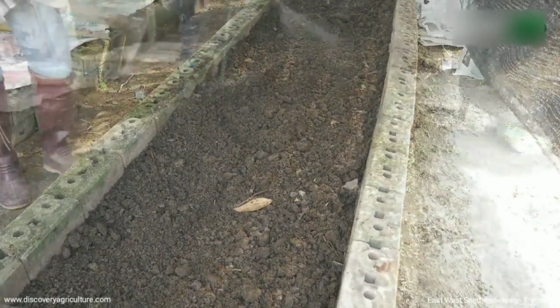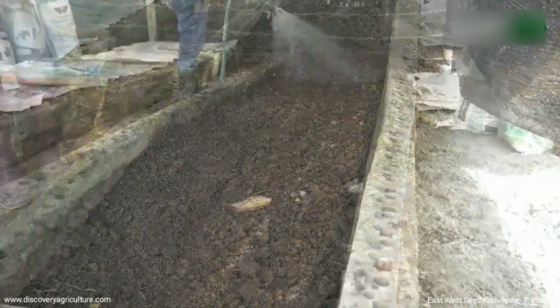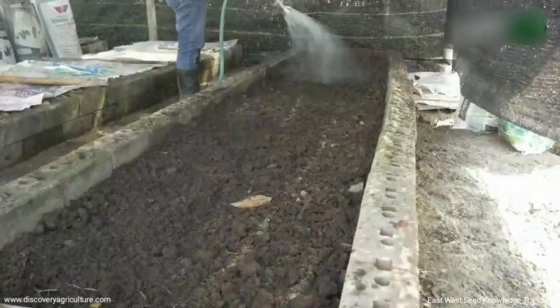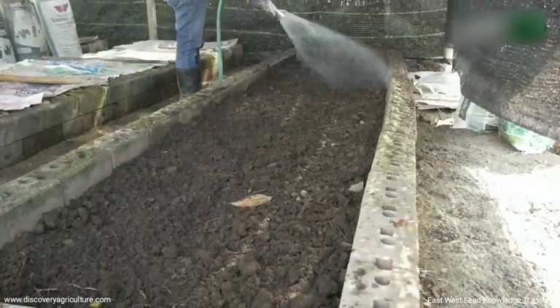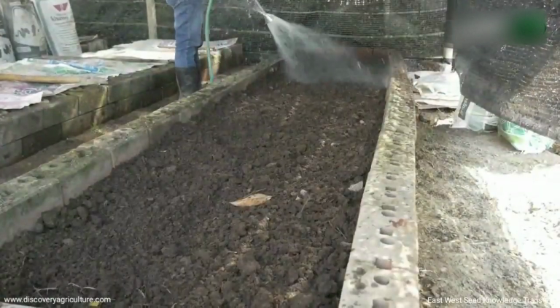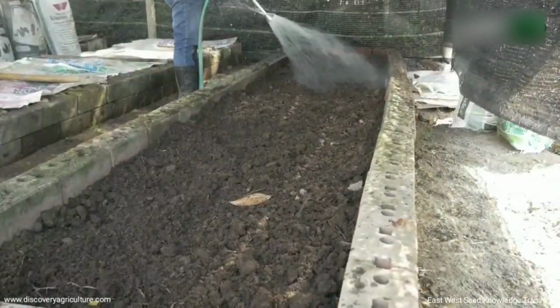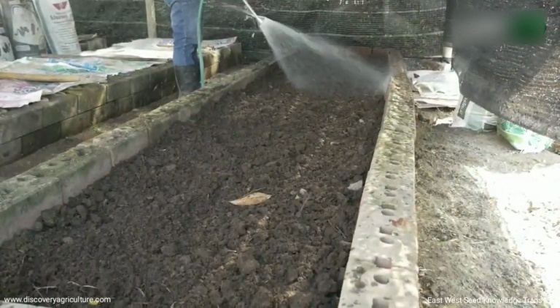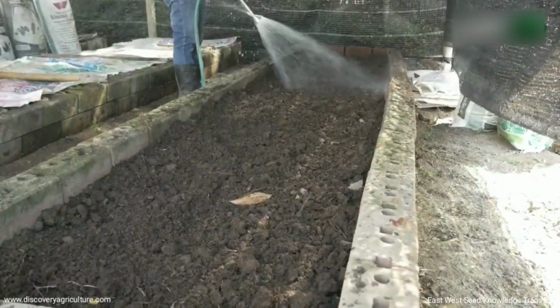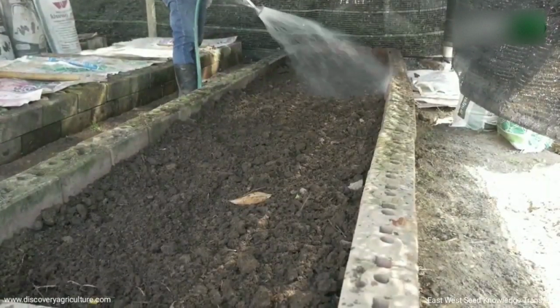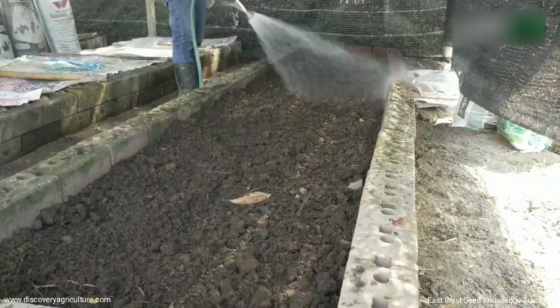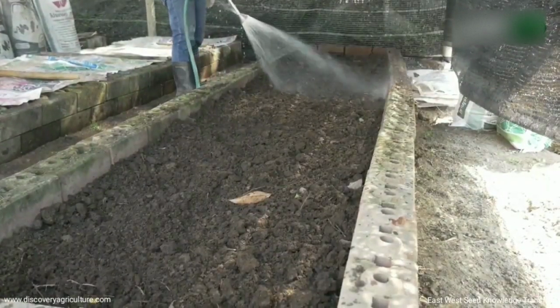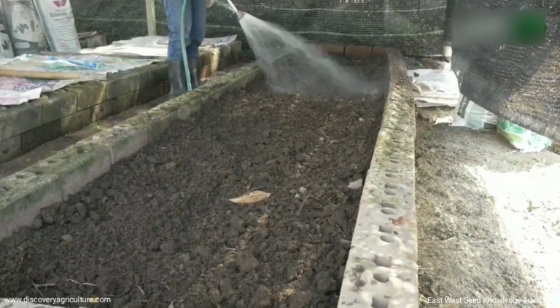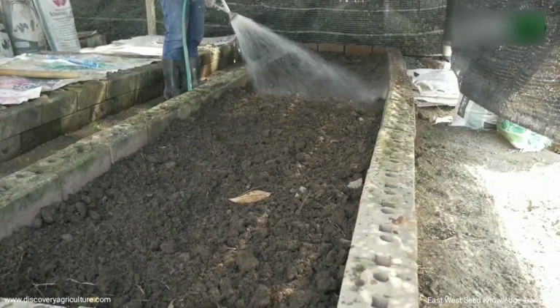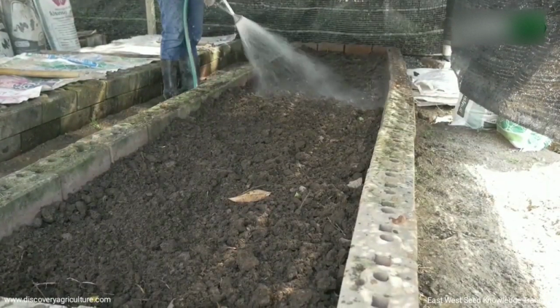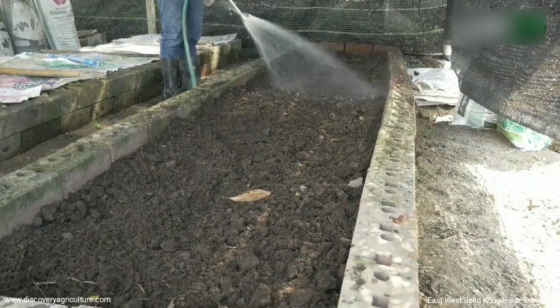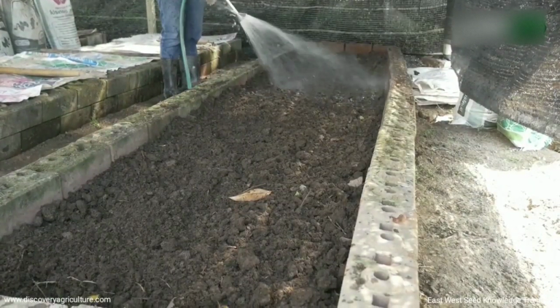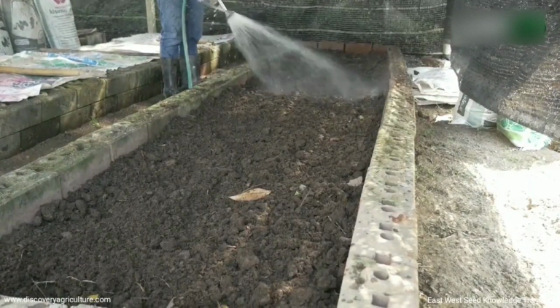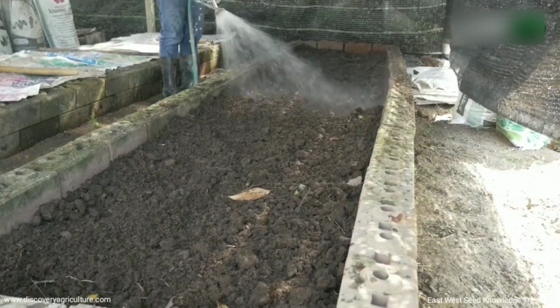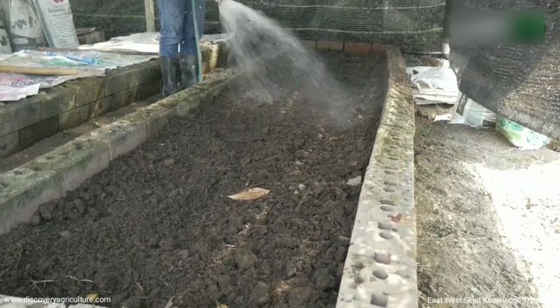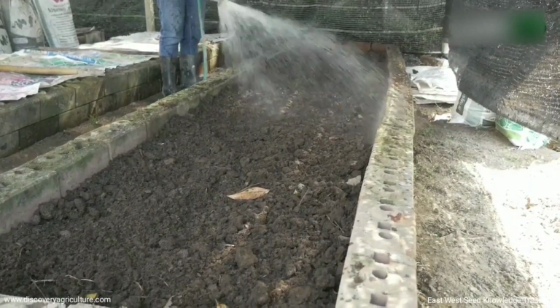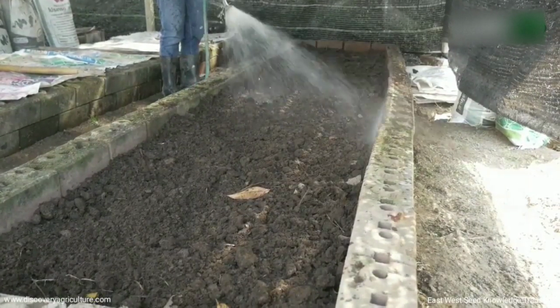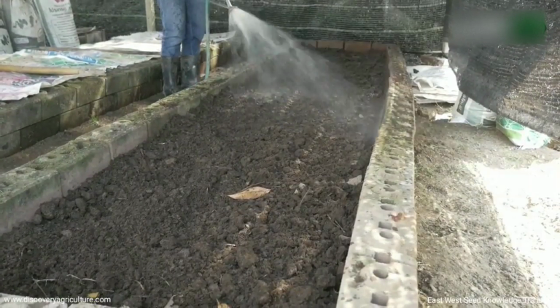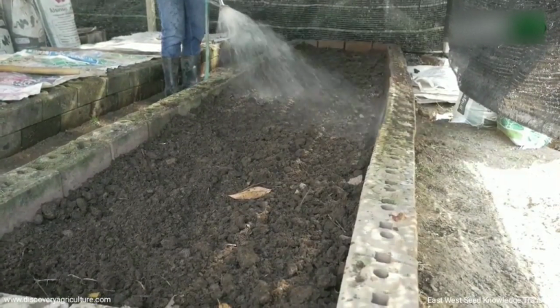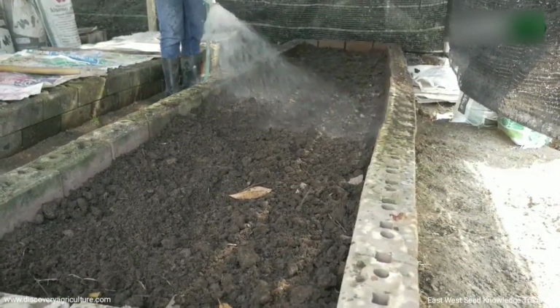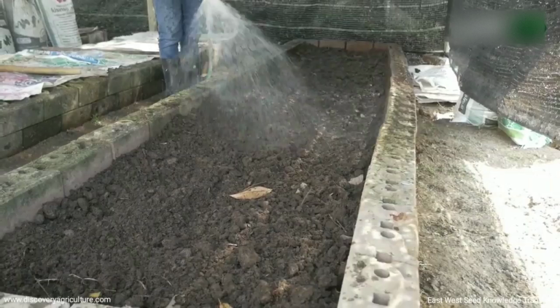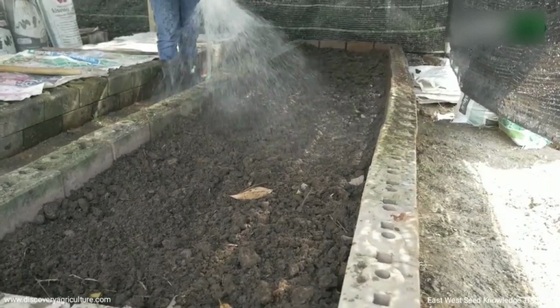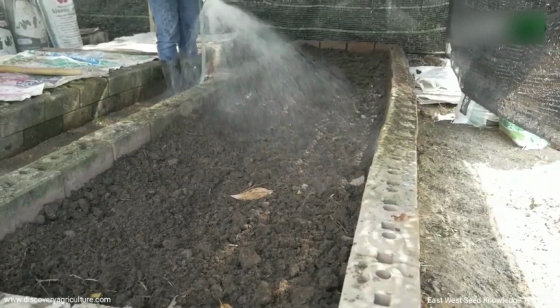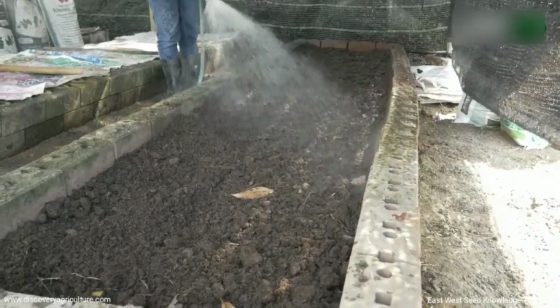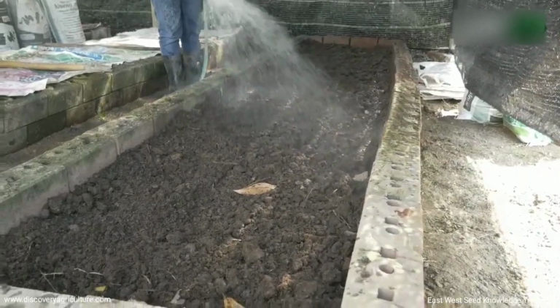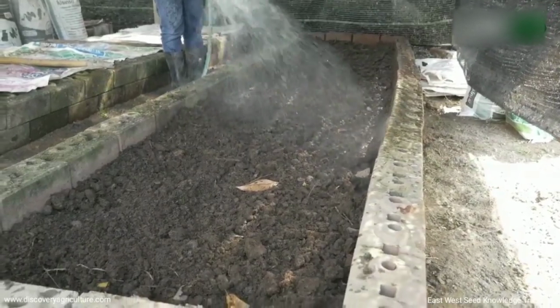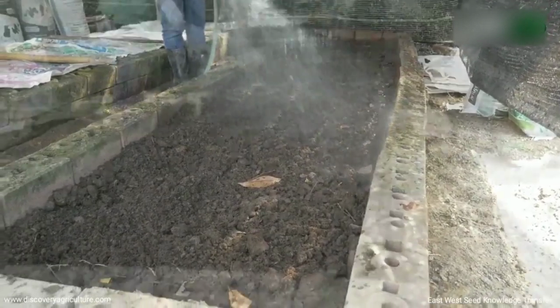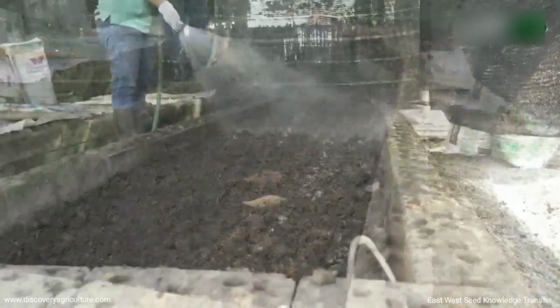Water the bed. Keep it moist but not too wet. Check regularly.